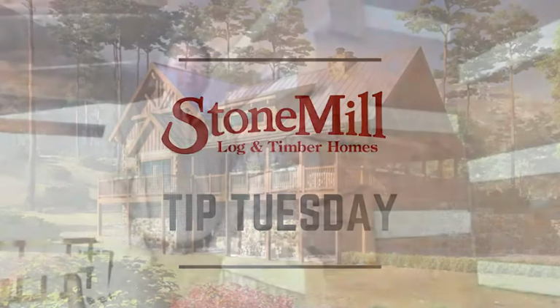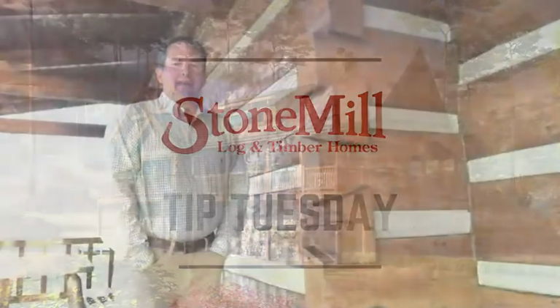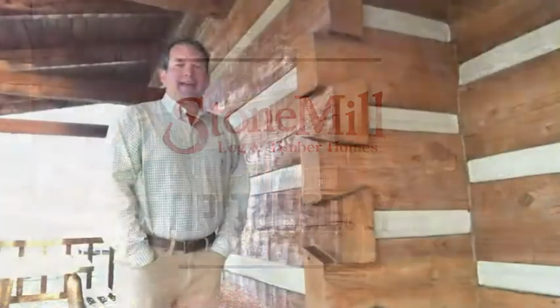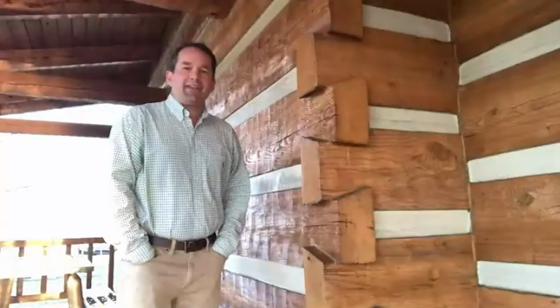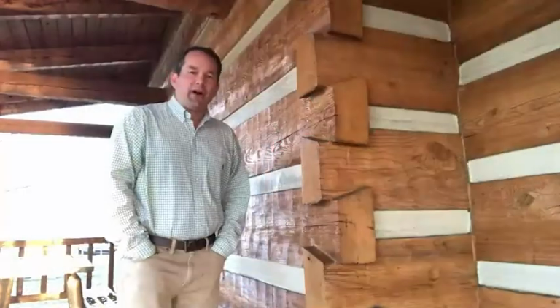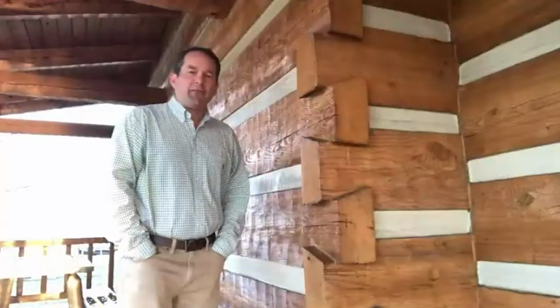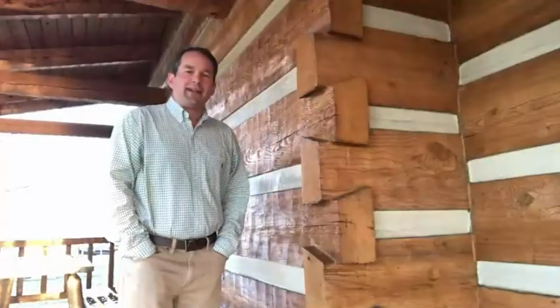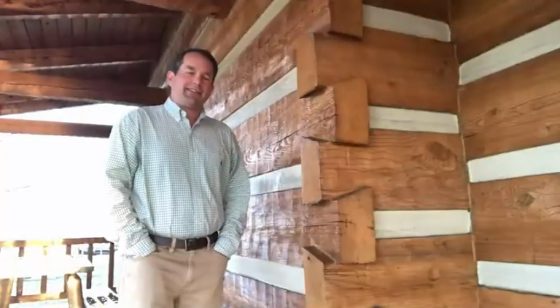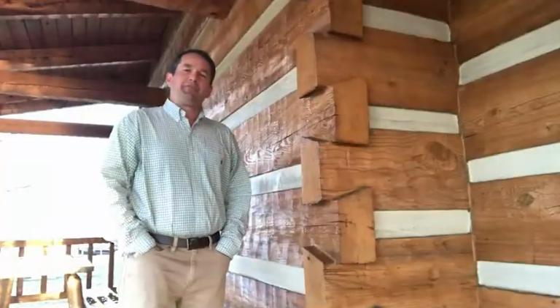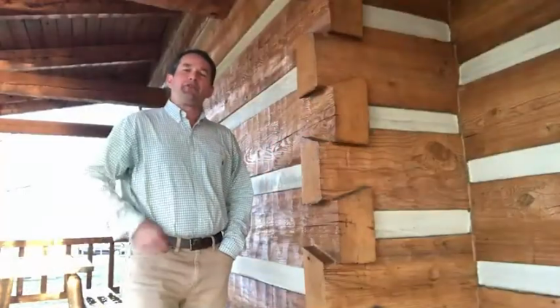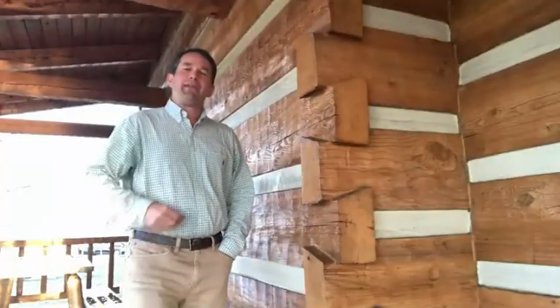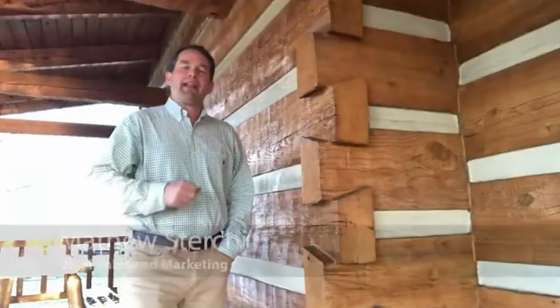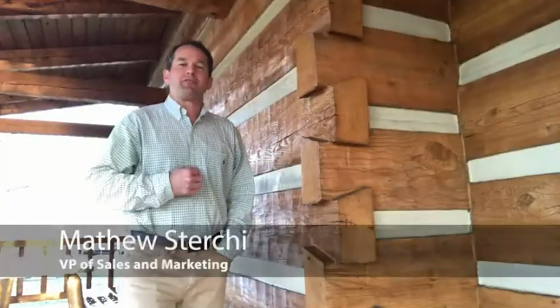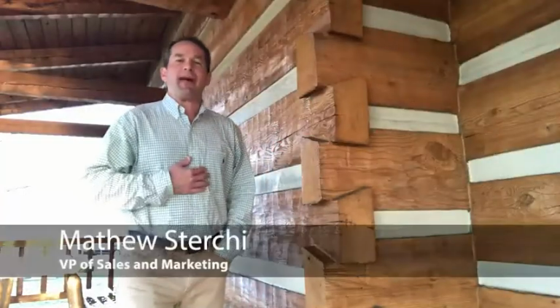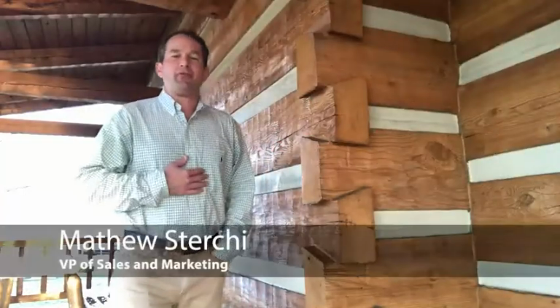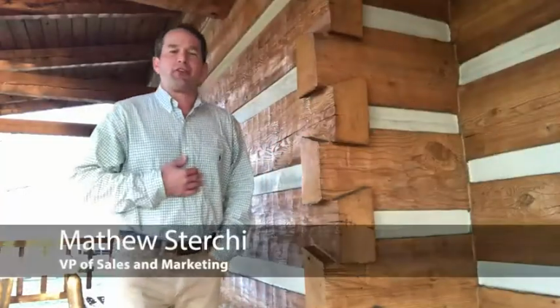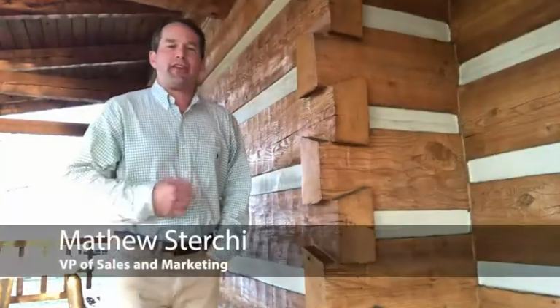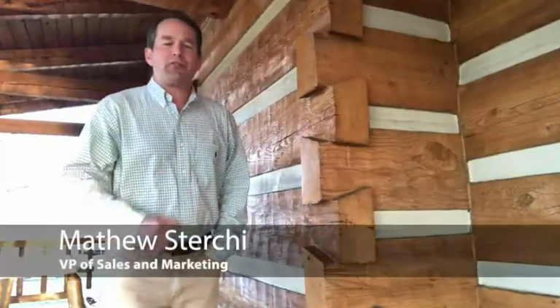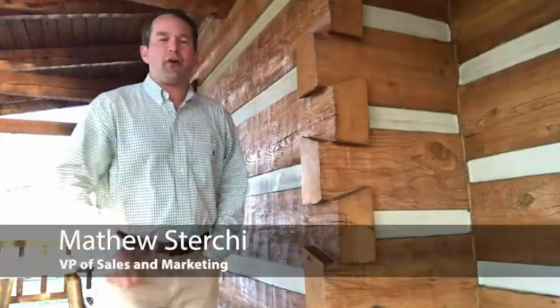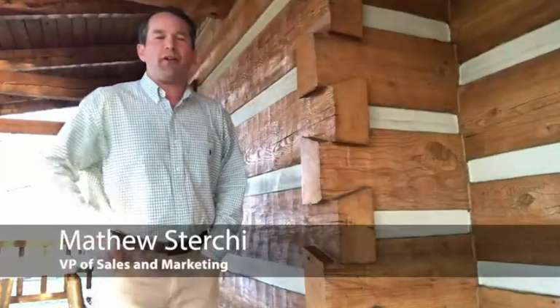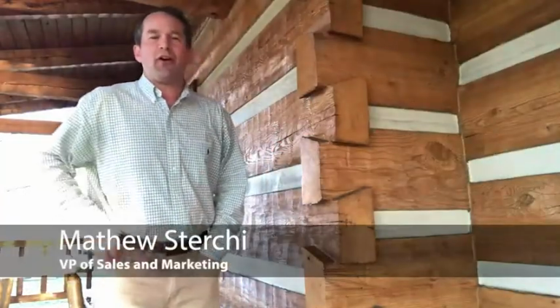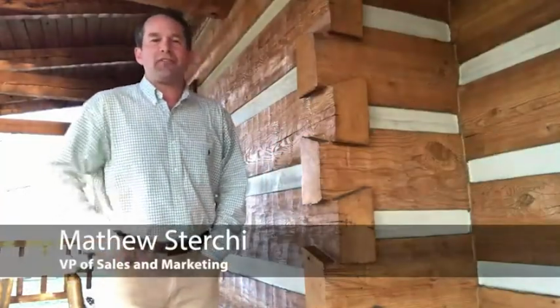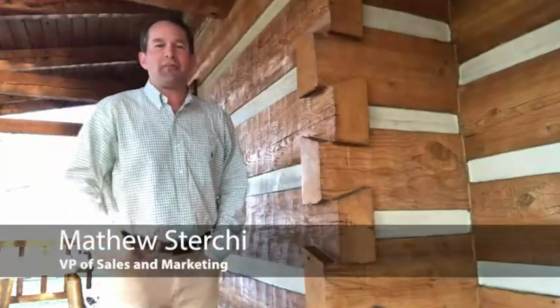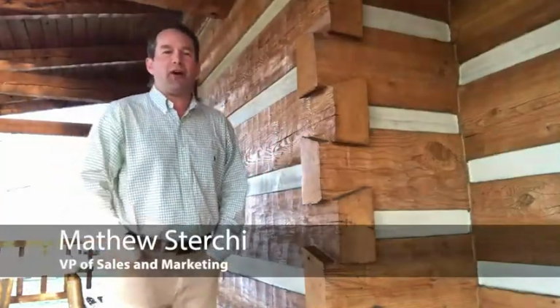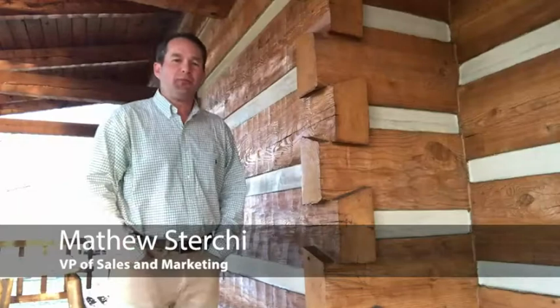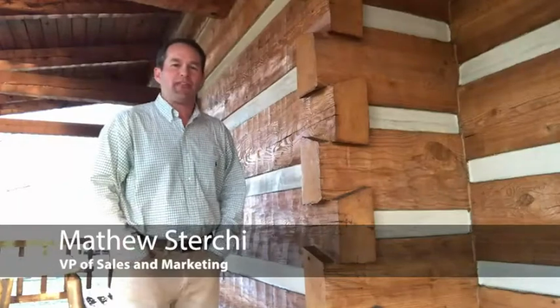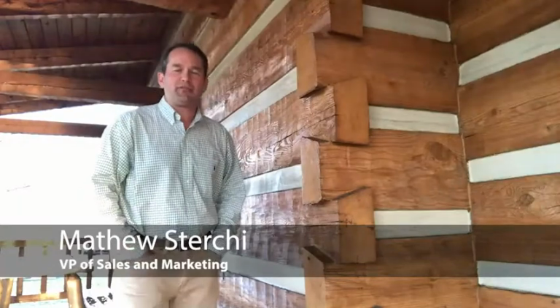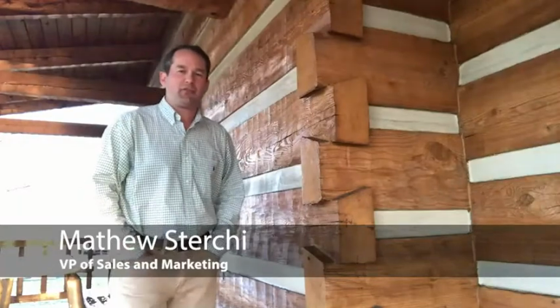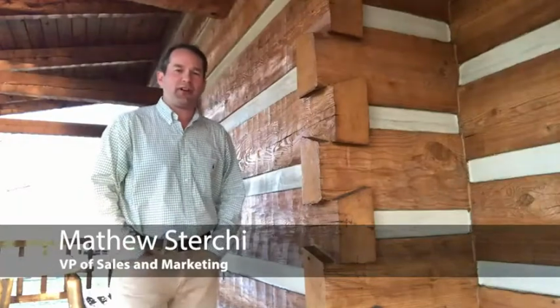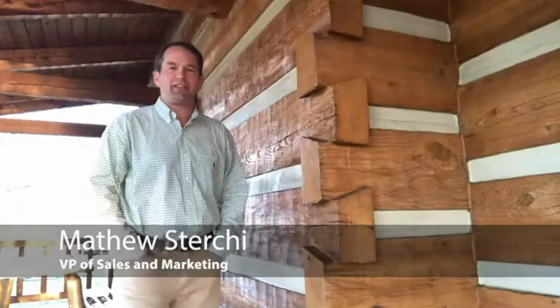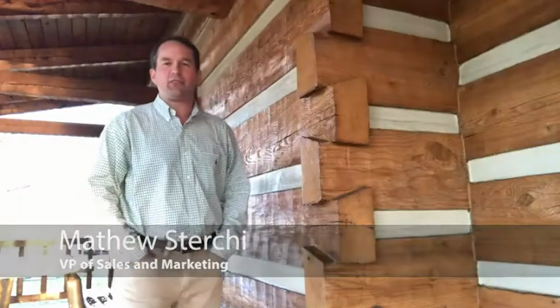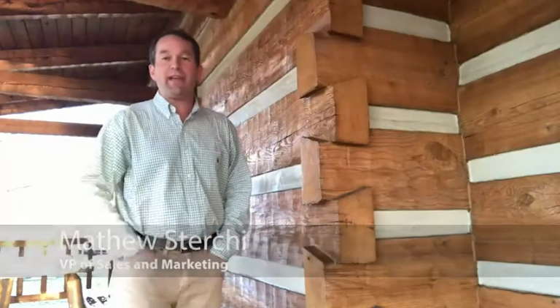Hey guys, welcome back to Tip Tuesday. My name is Matthew Sturkey with Stonemill Log and Timber Homes. Thanks for joining us this week.